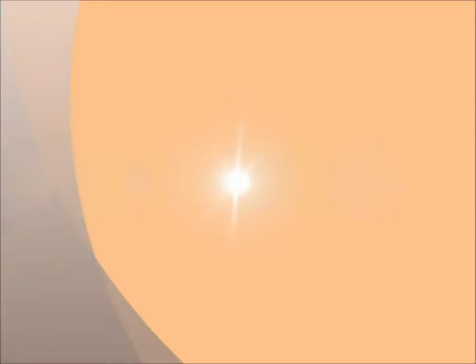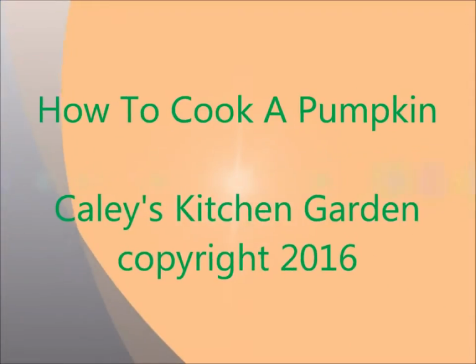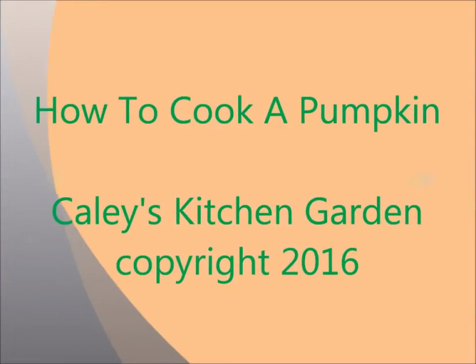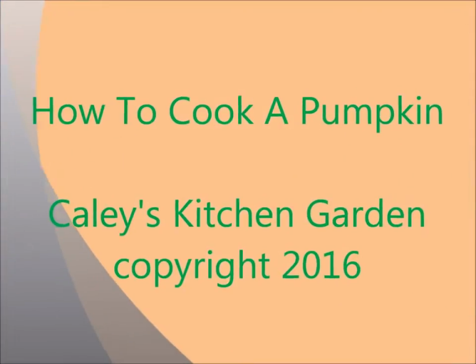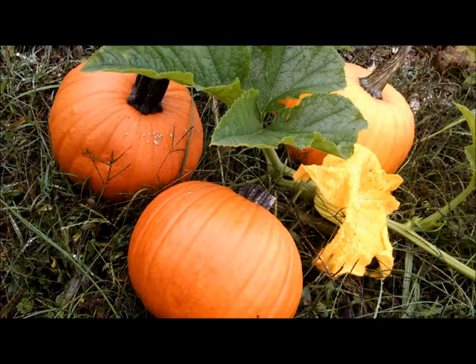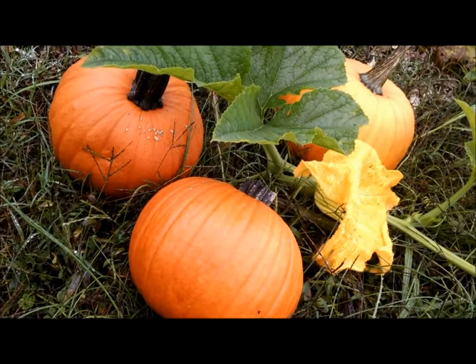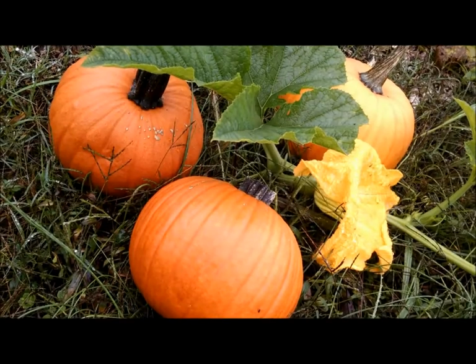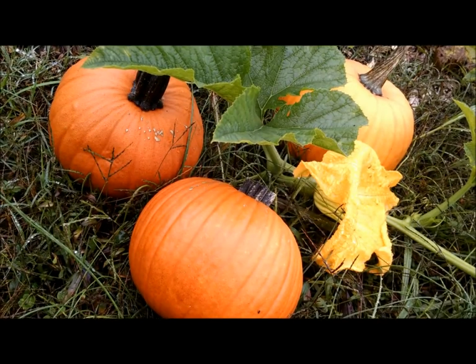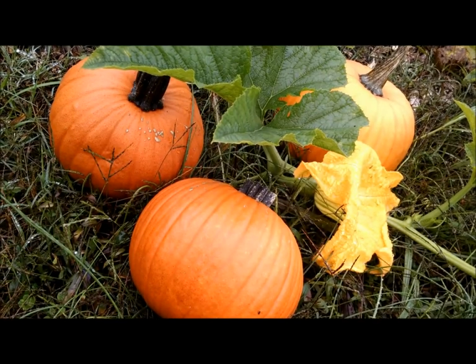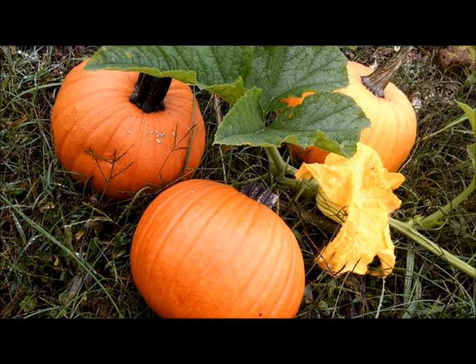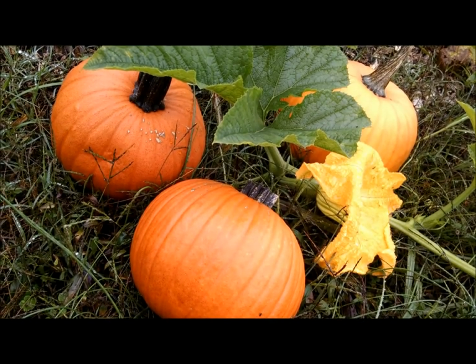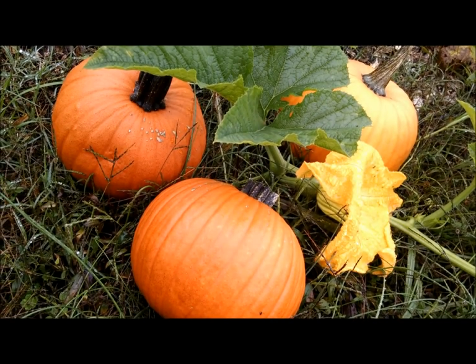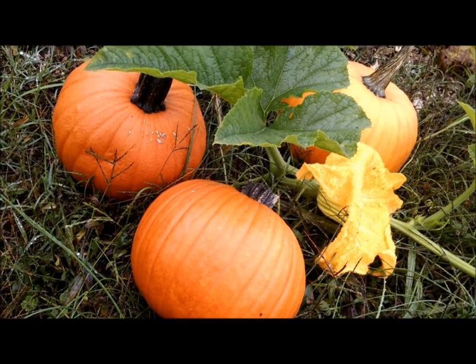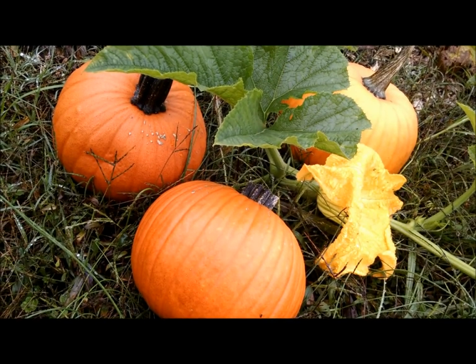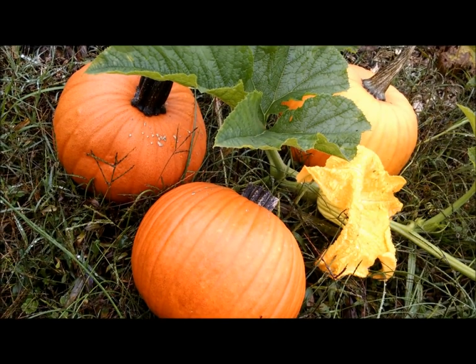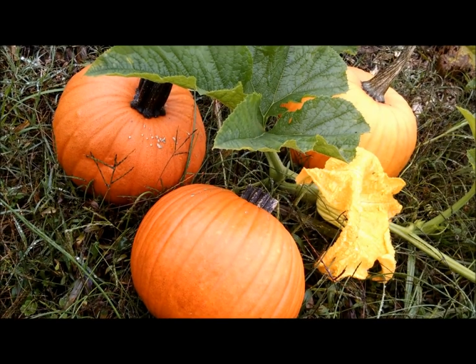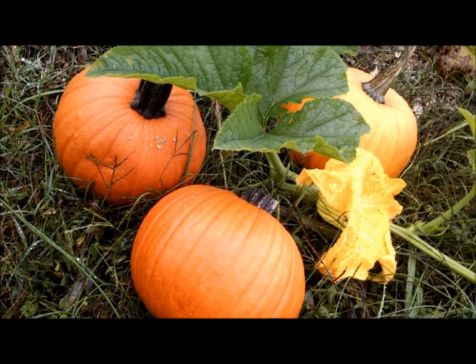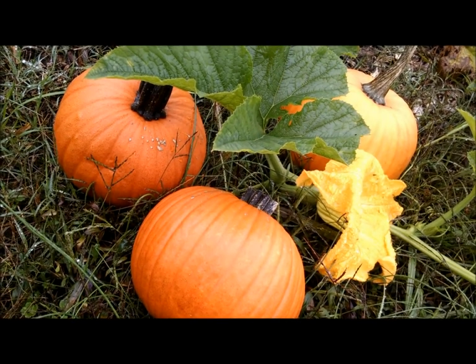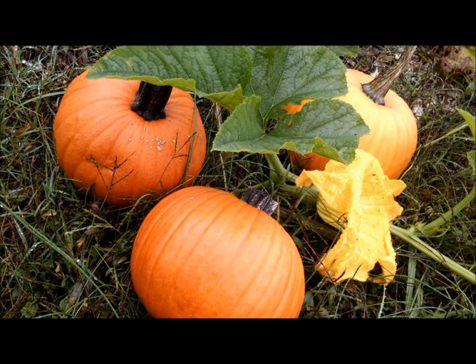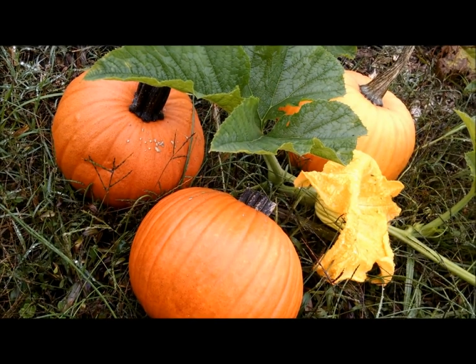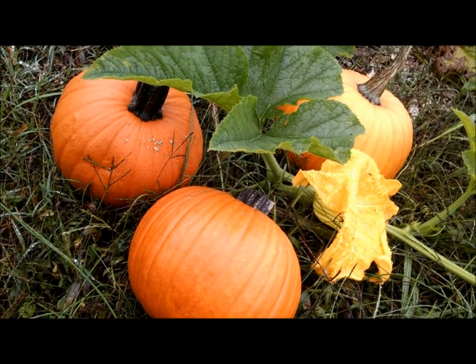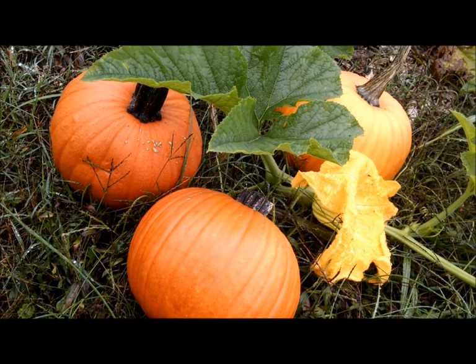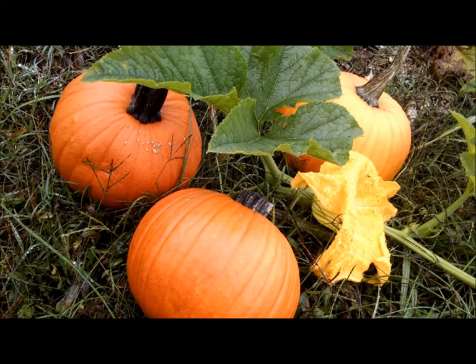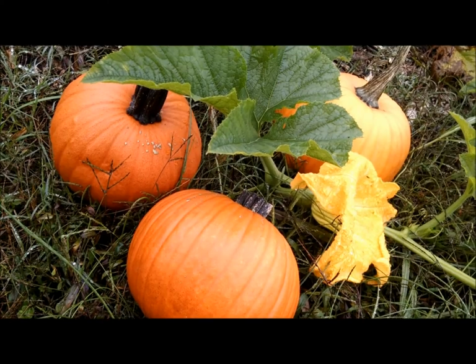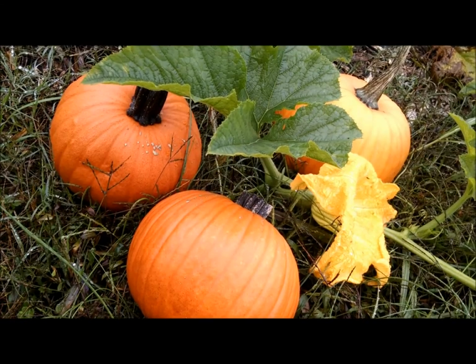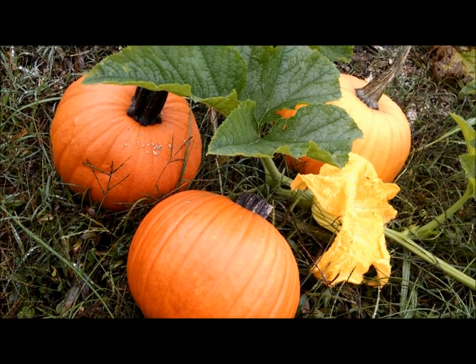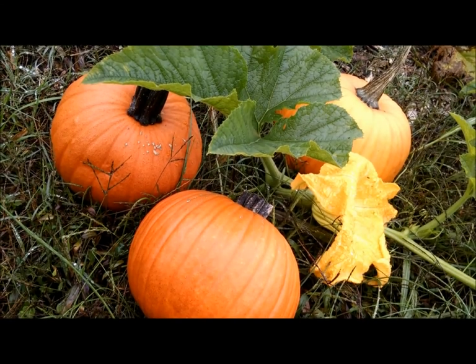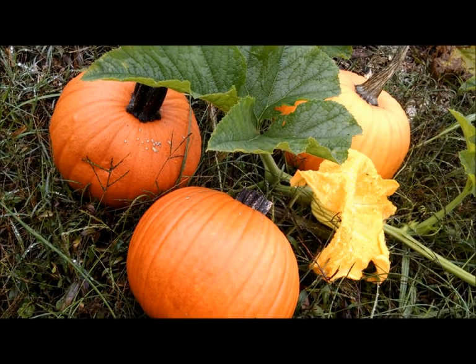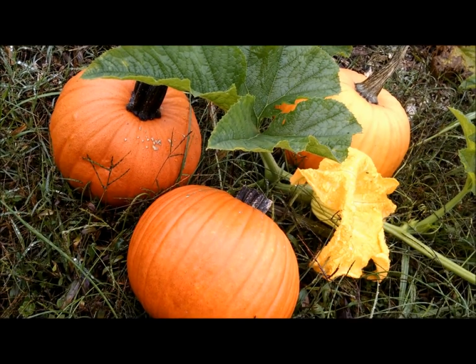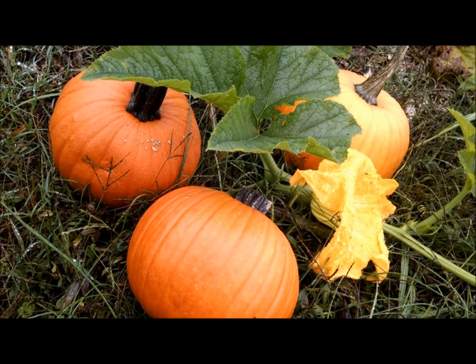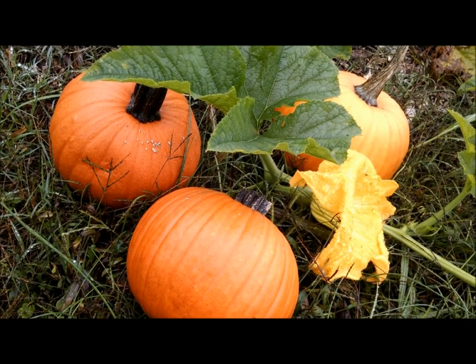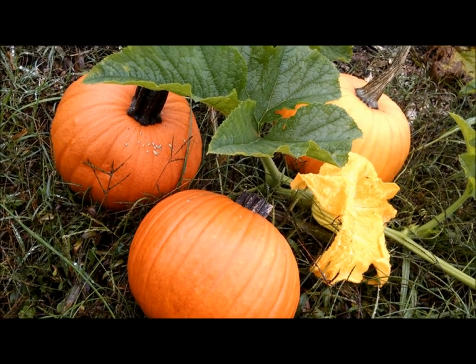Hello plant junkies. I'm really glad you made it back. These are some pumpkins I grew and today we're going to cook them two different ways.